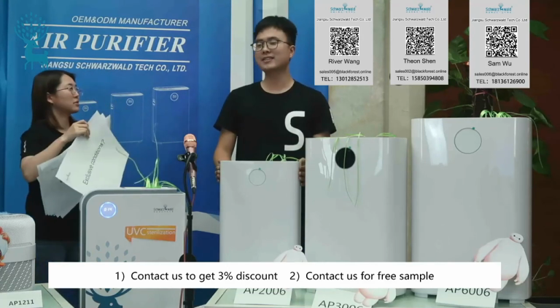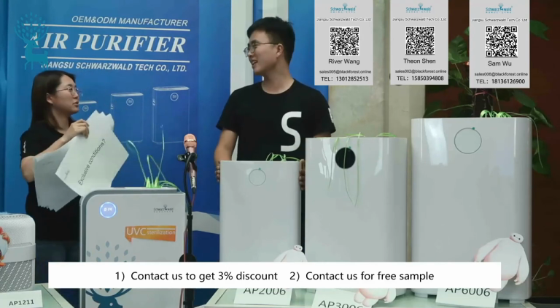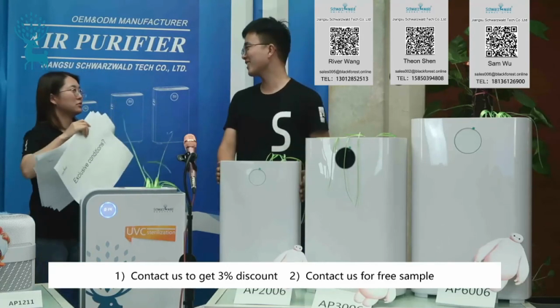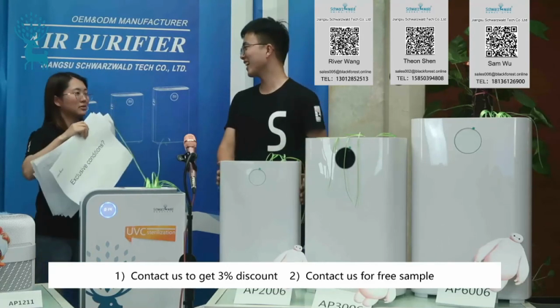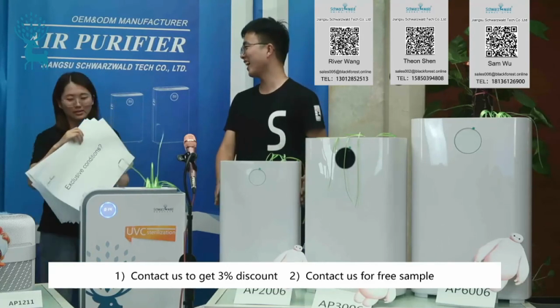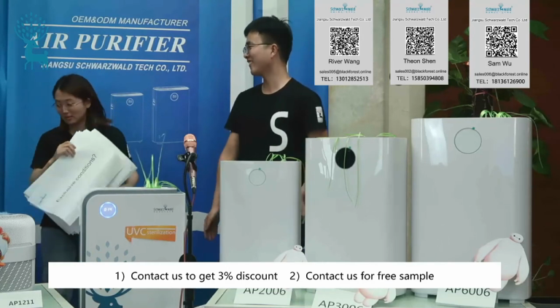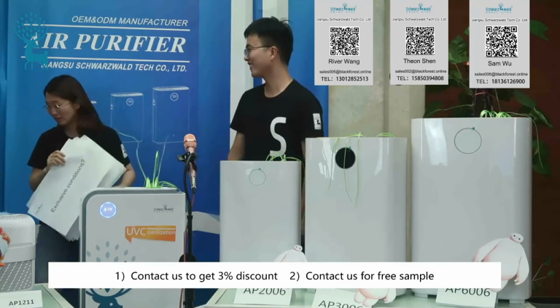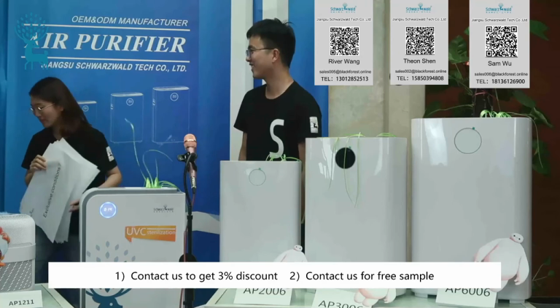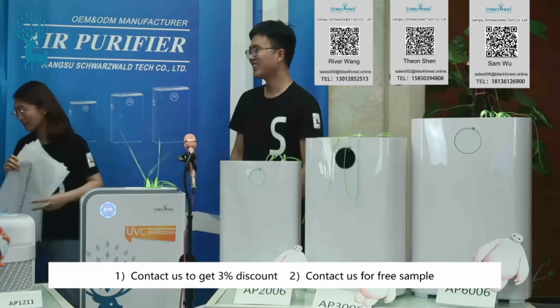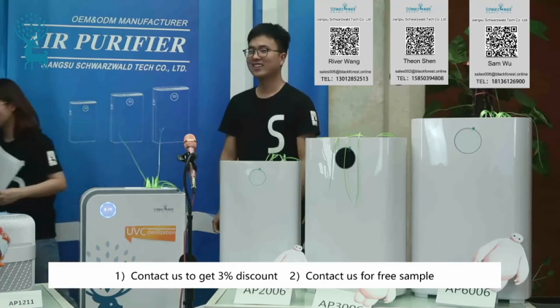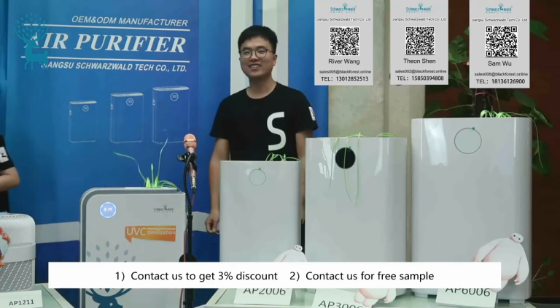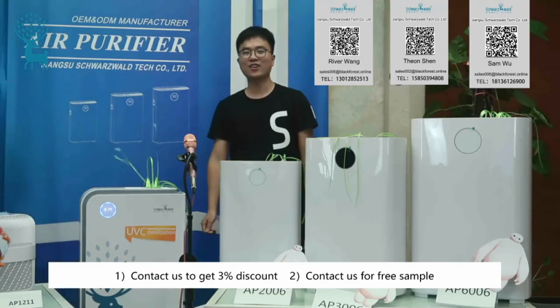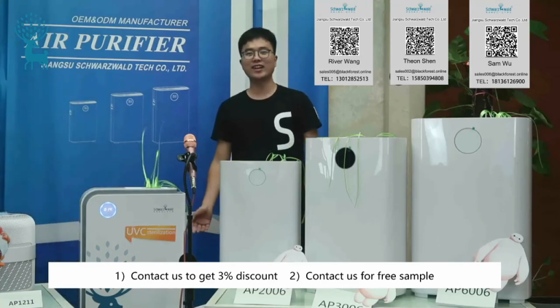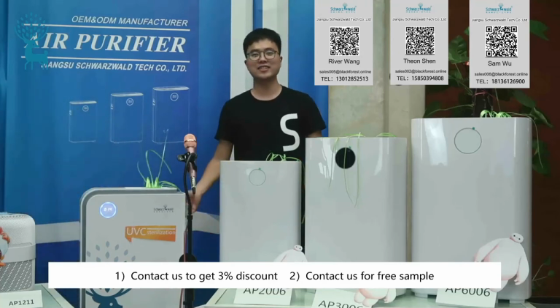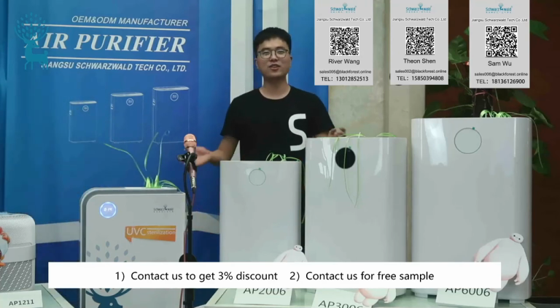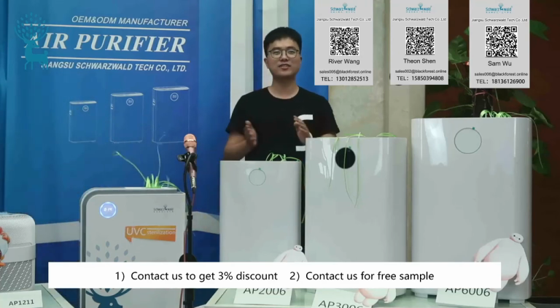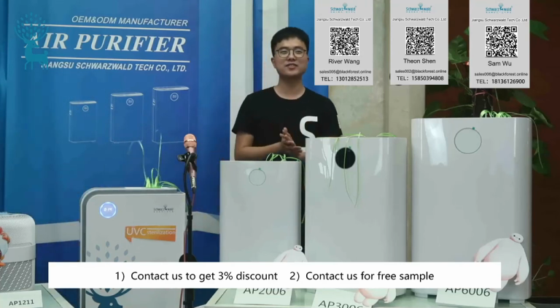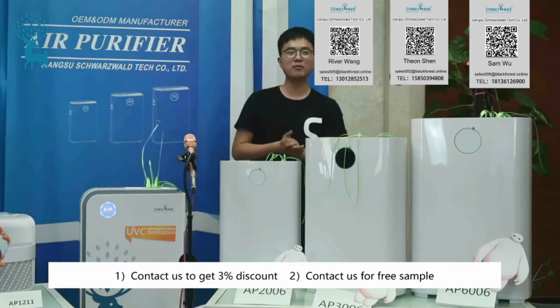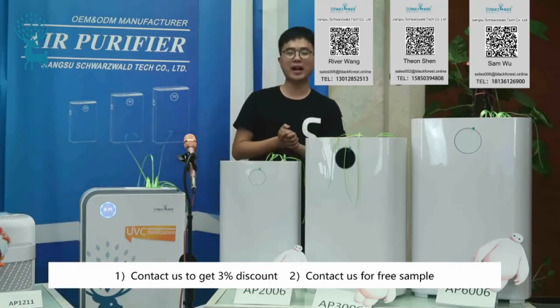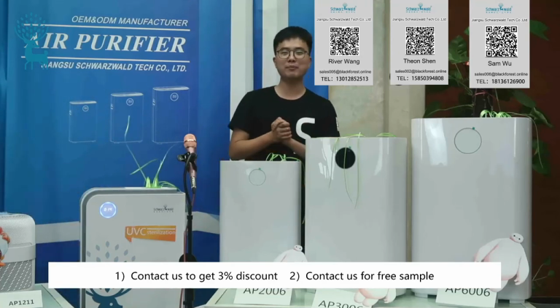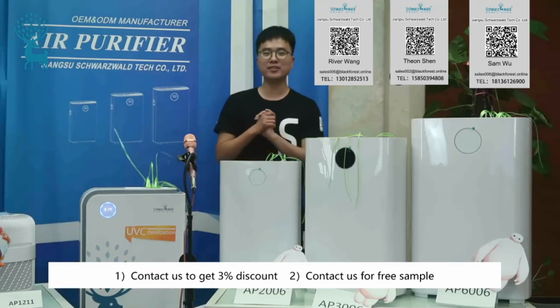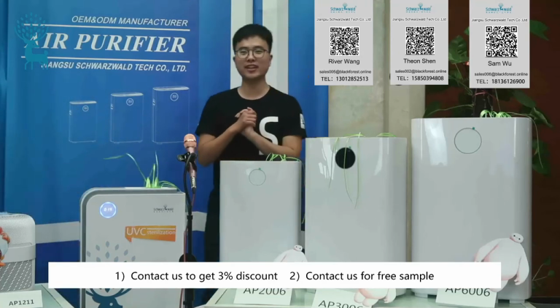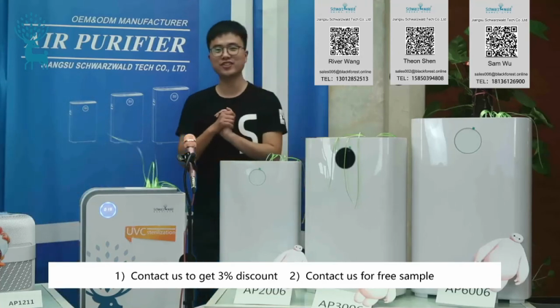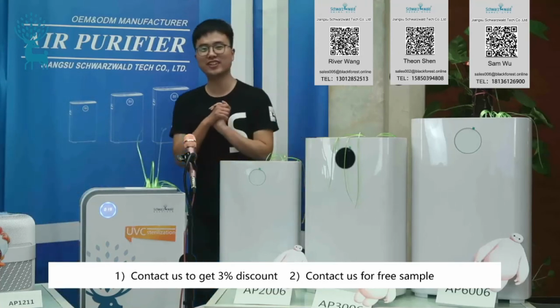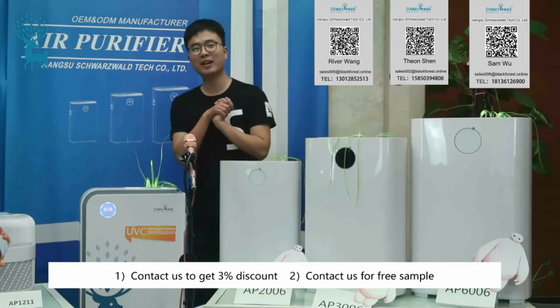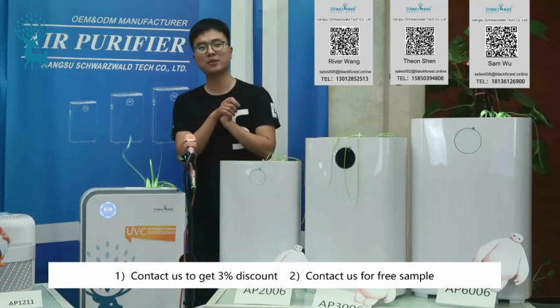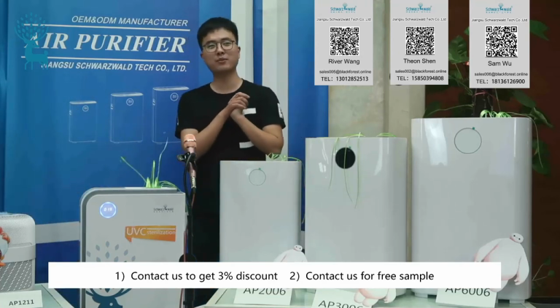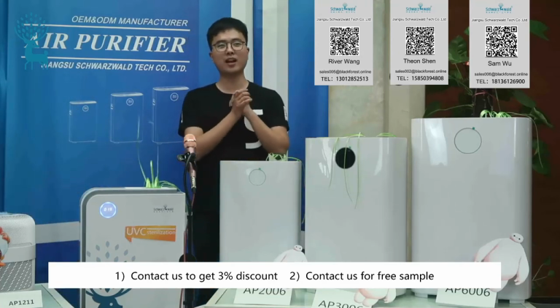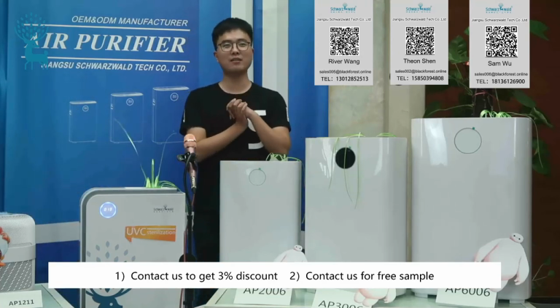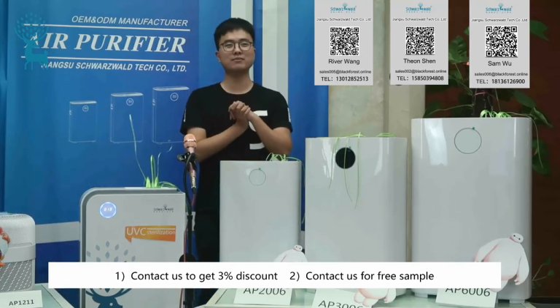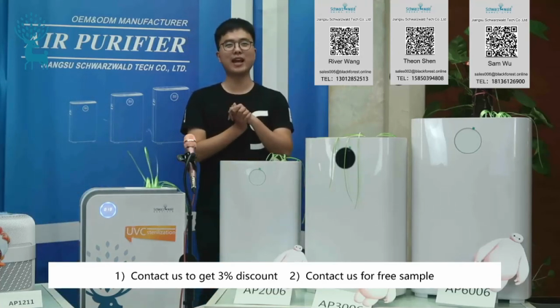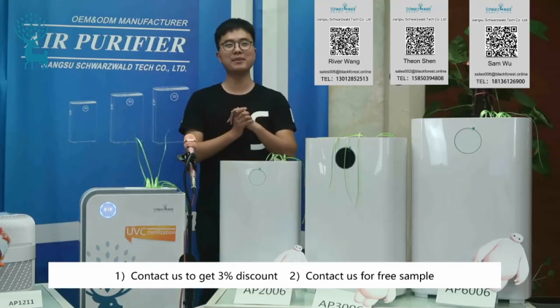Thank you, Lika. That's all for my presentation. Let me welcome Emi. Thank you.